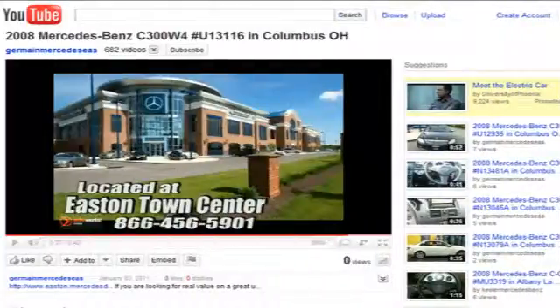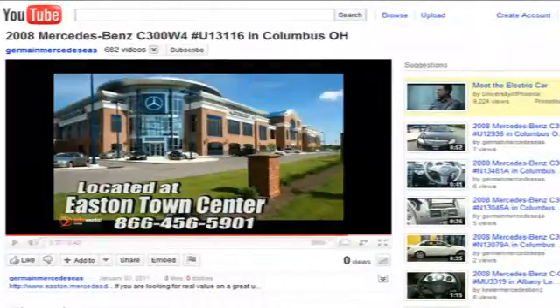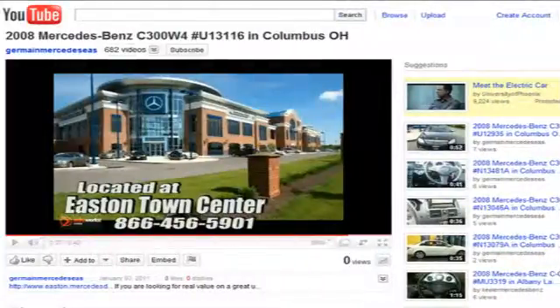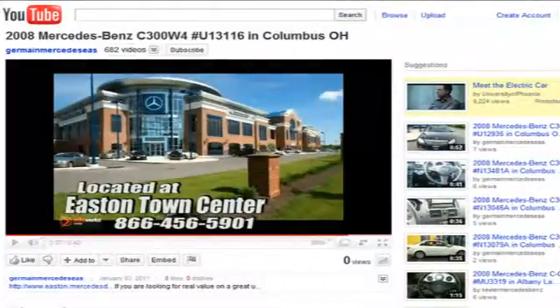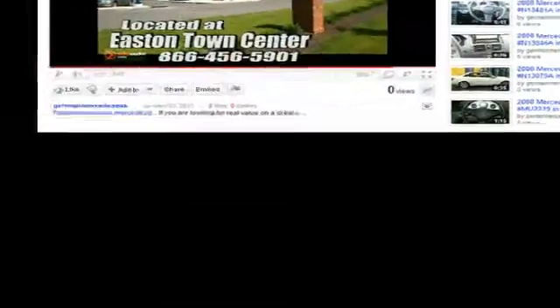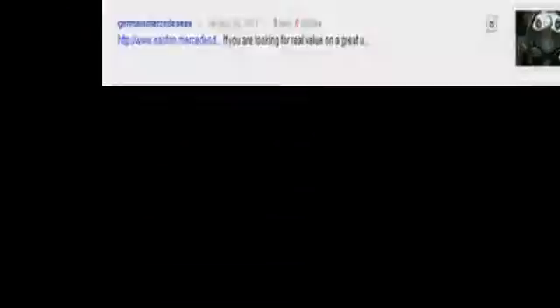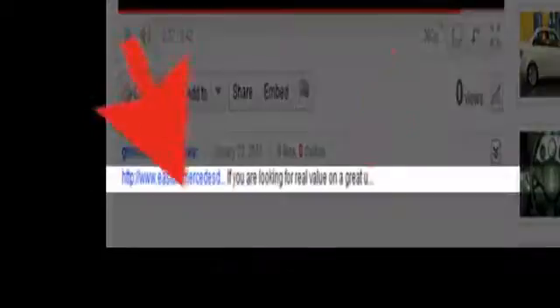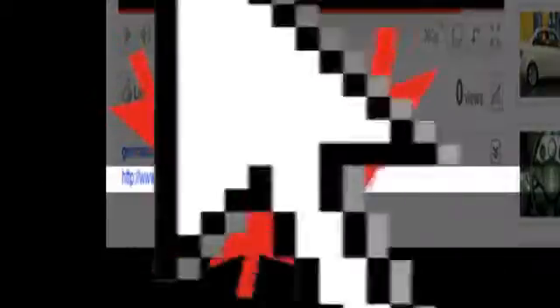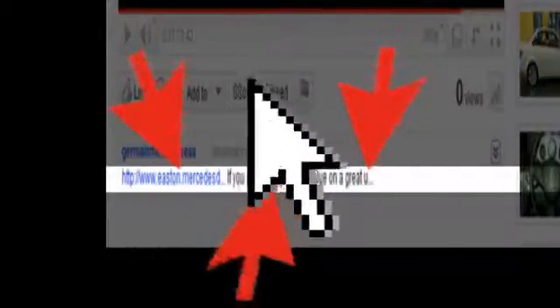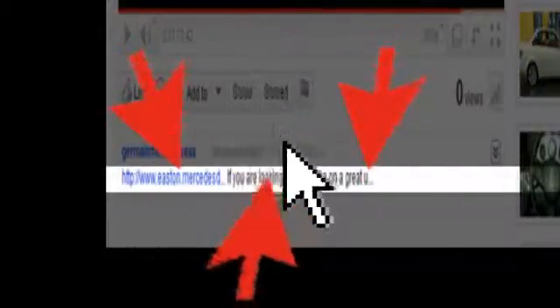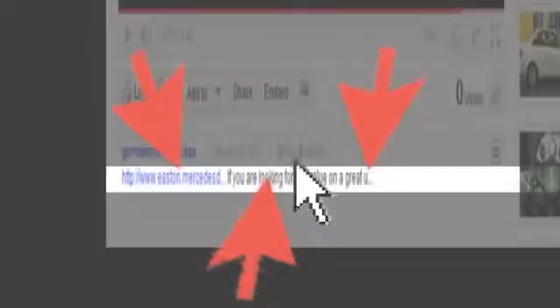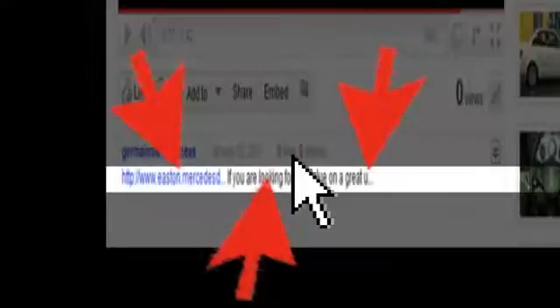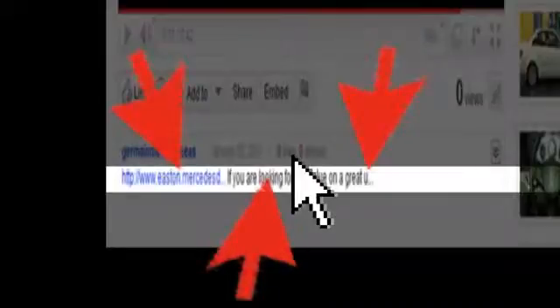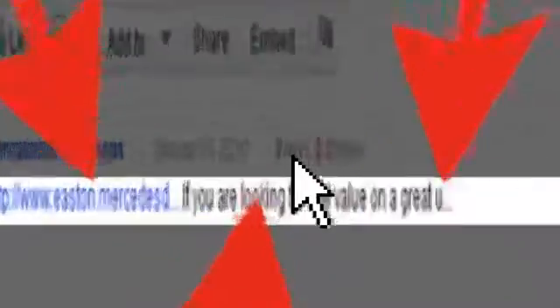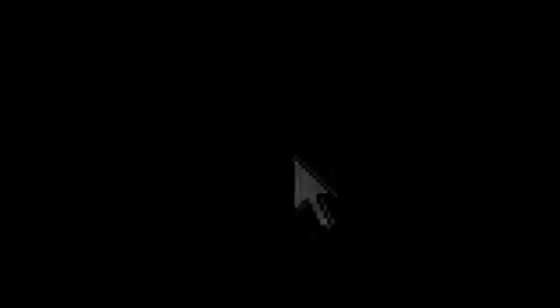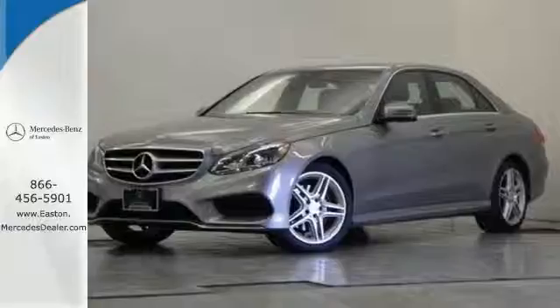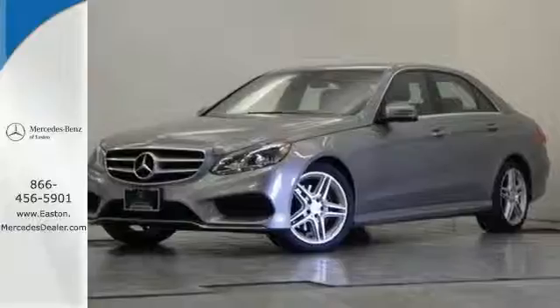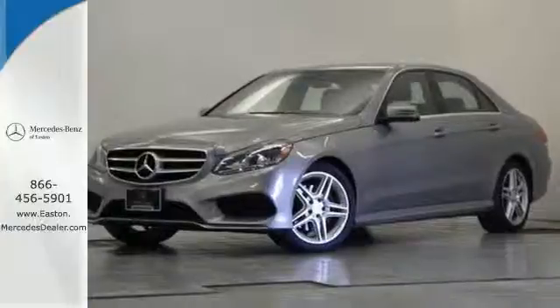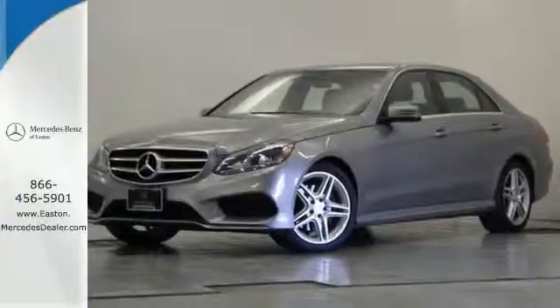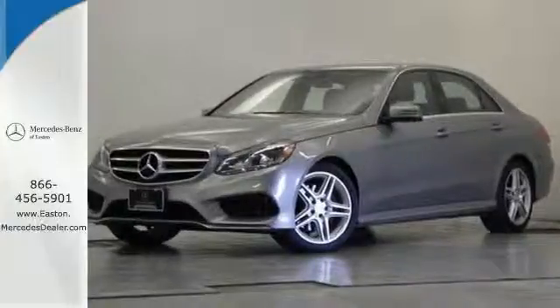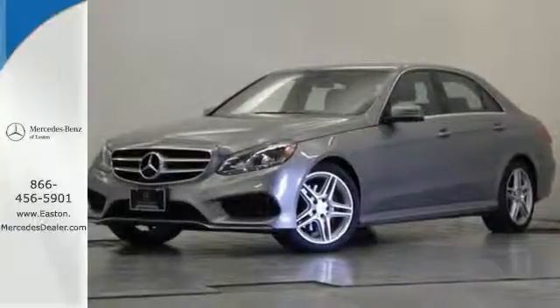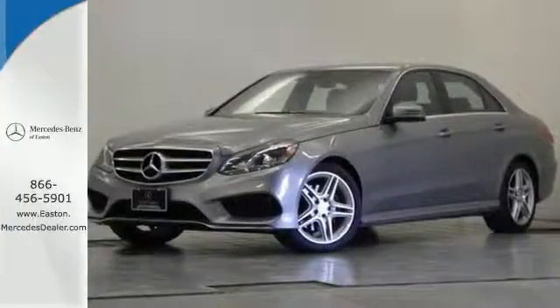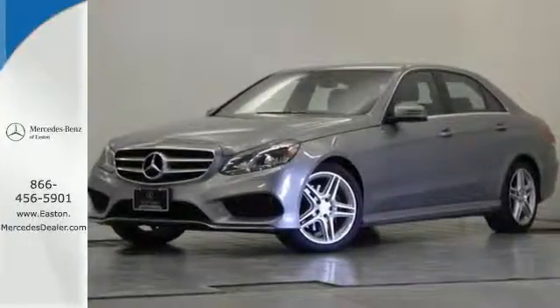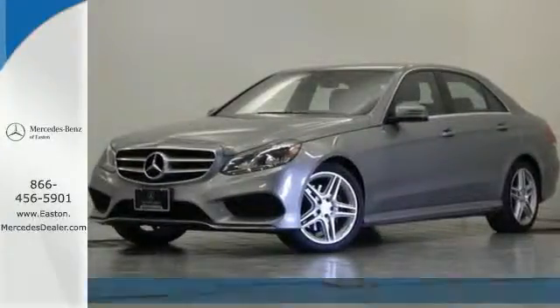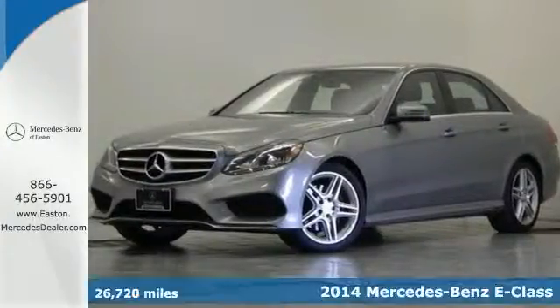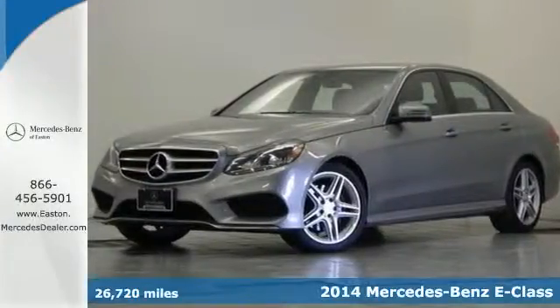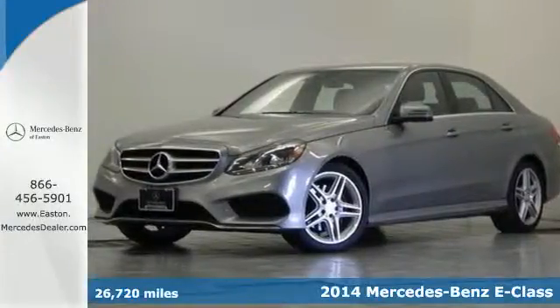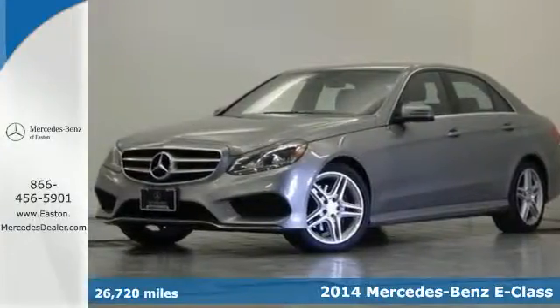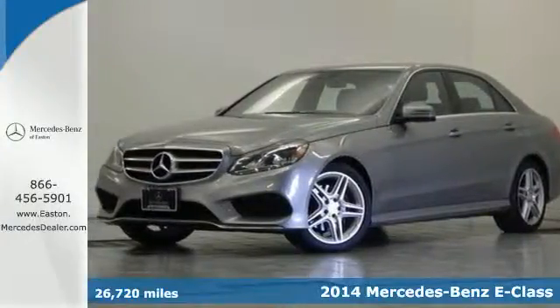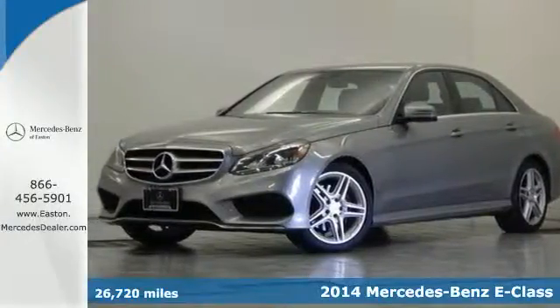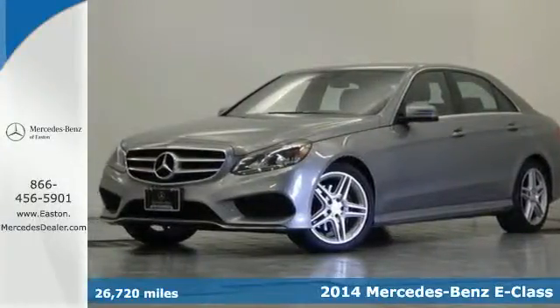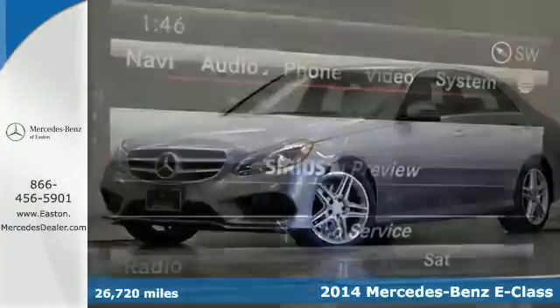Click the link below to schedule a test drive. It's a 2014 Mercedes-Benz E350.